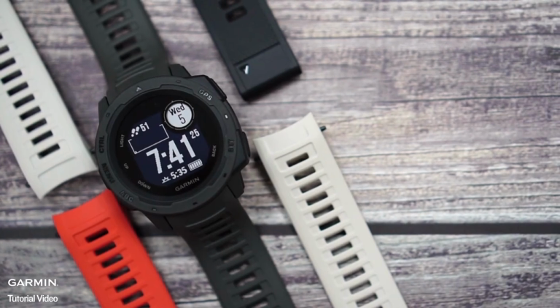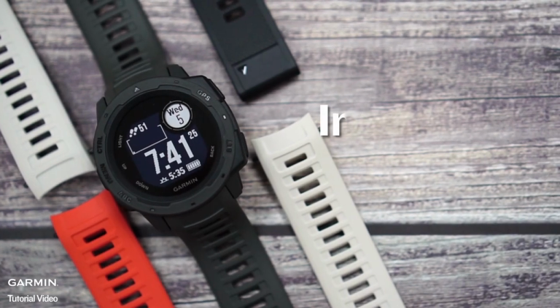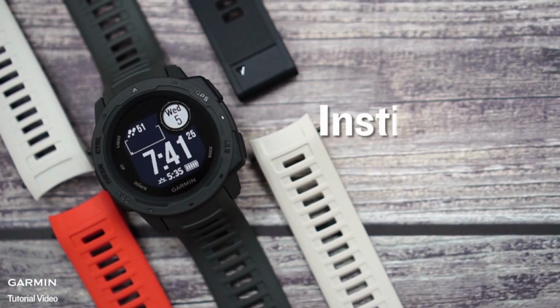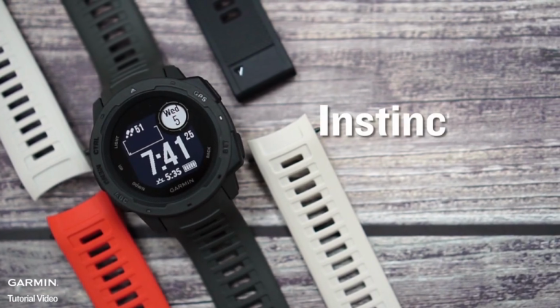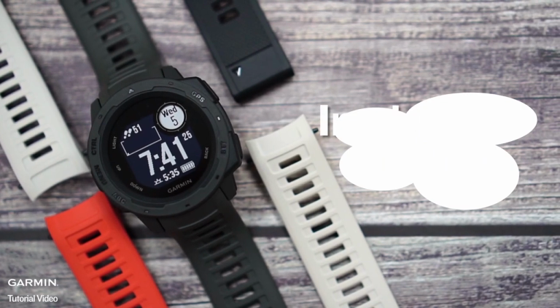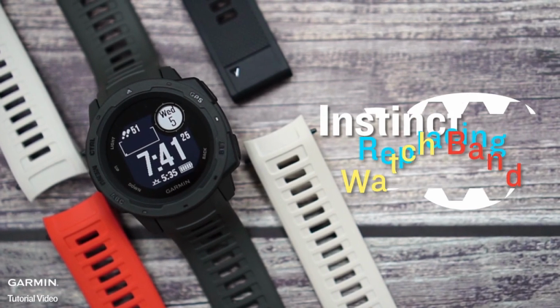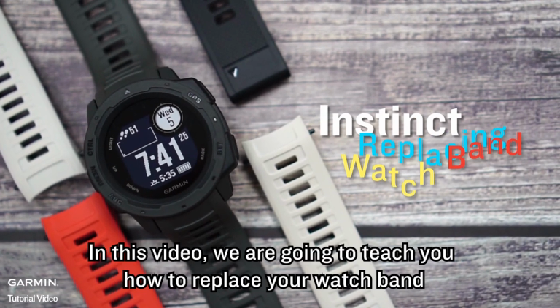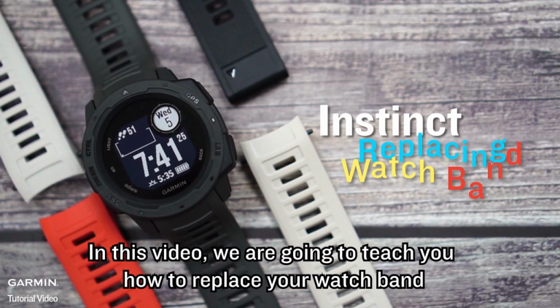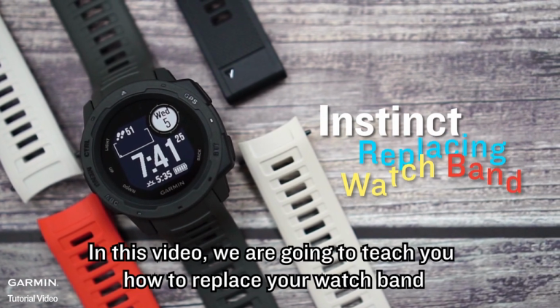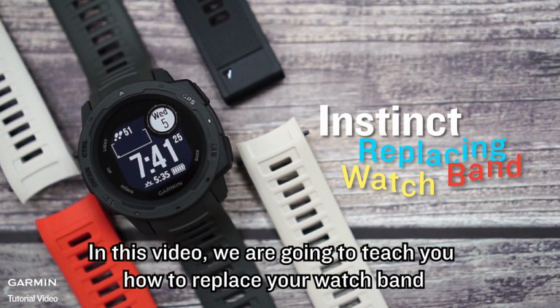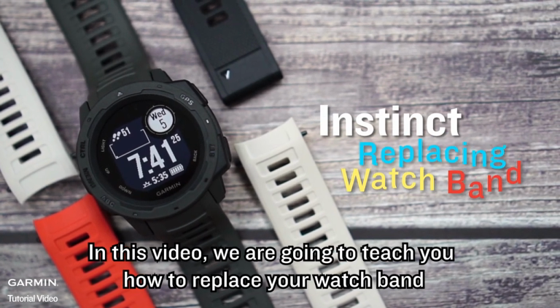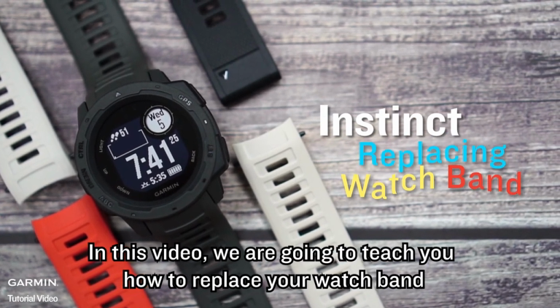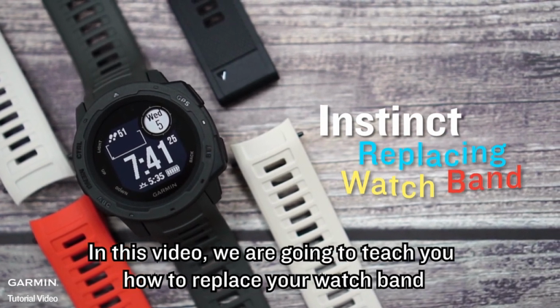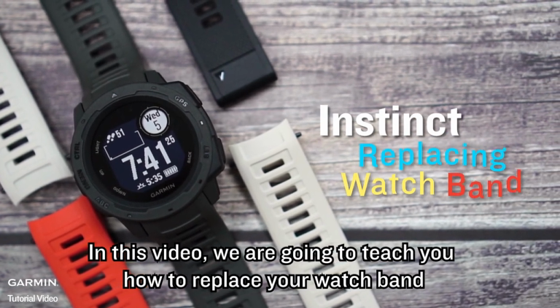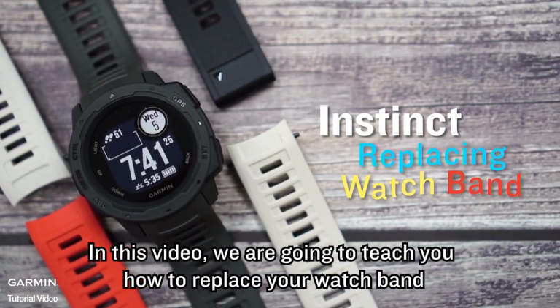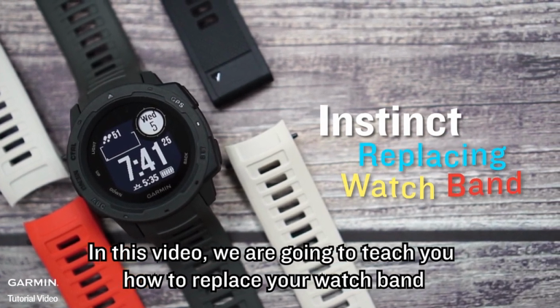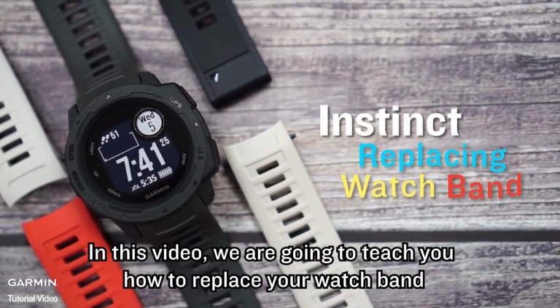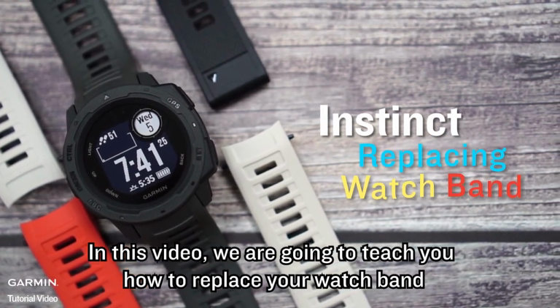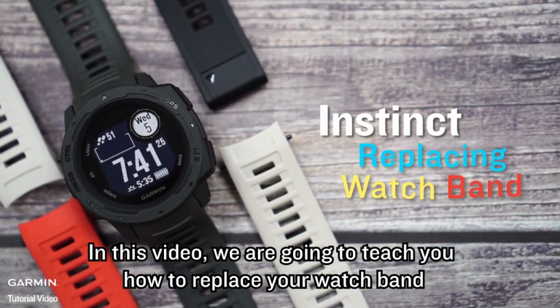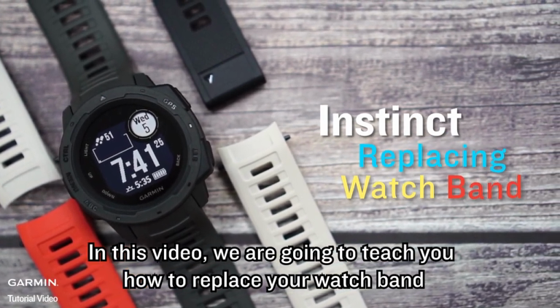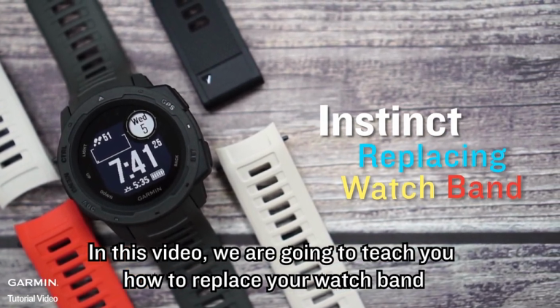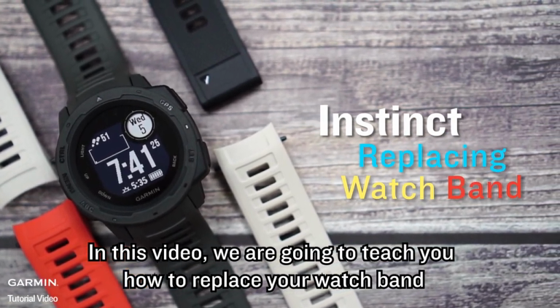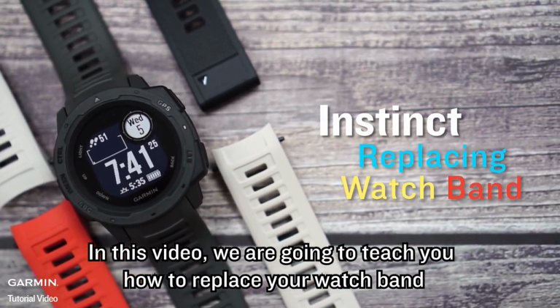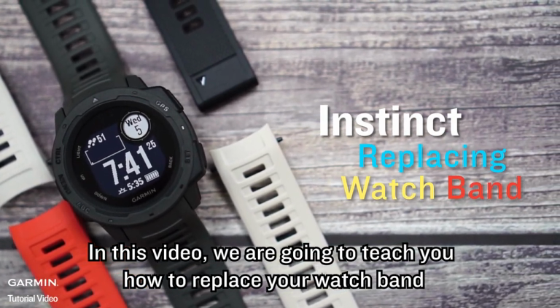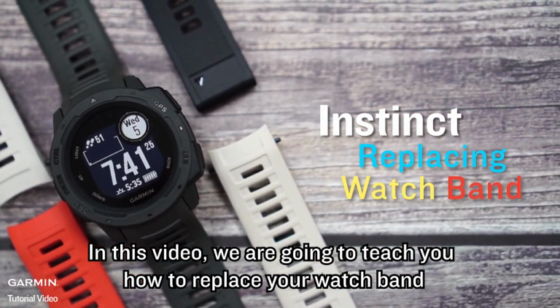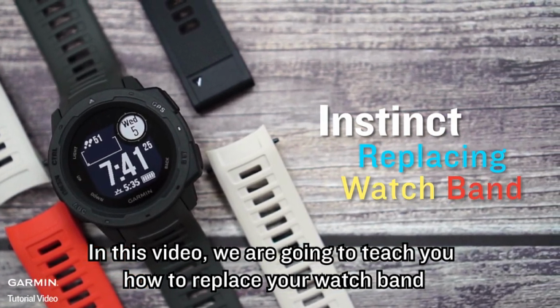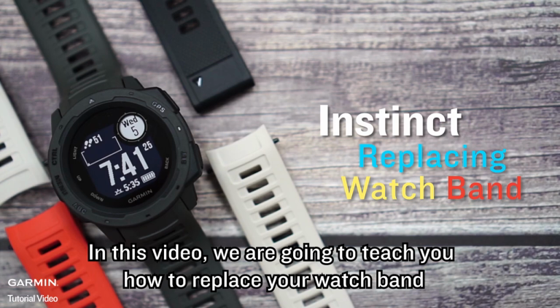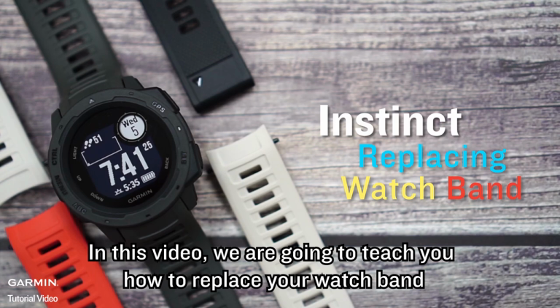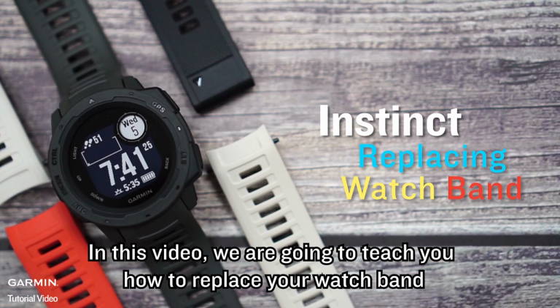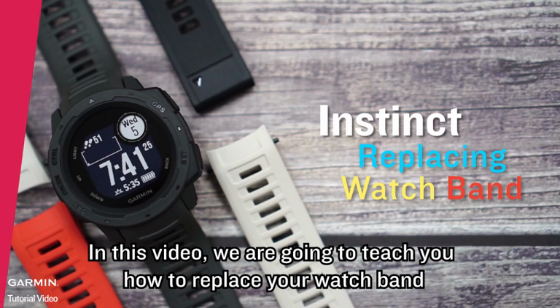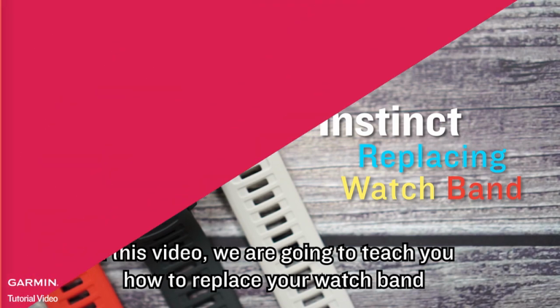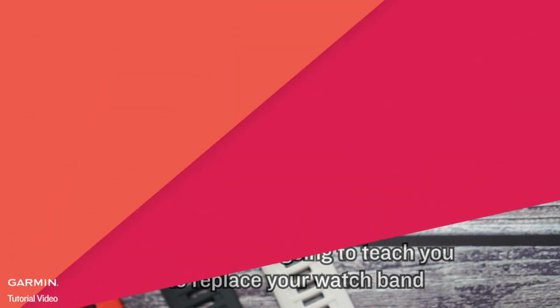In this video, we are going to teach you how to replace your watch band.